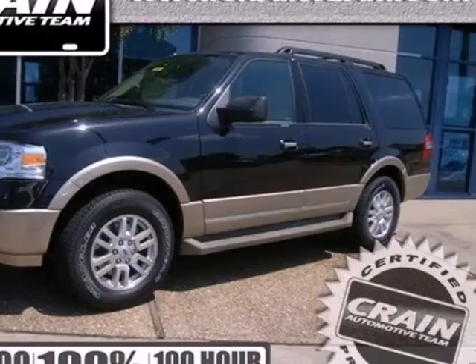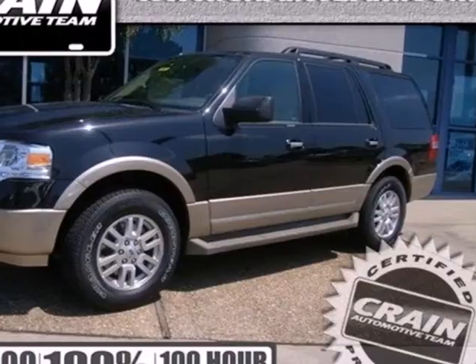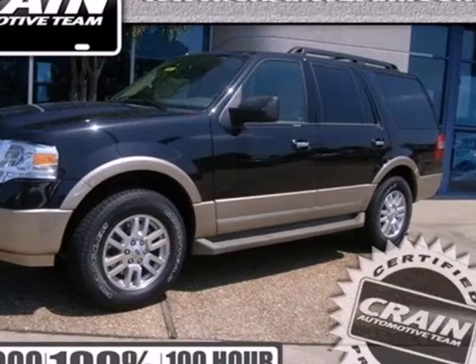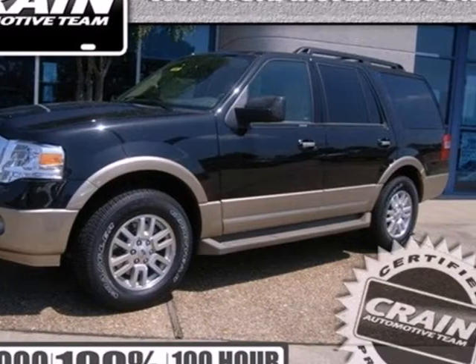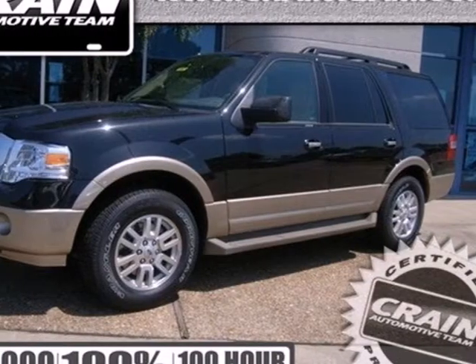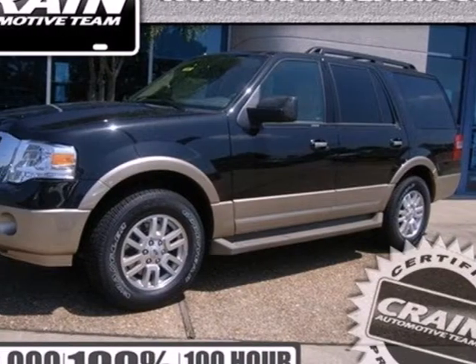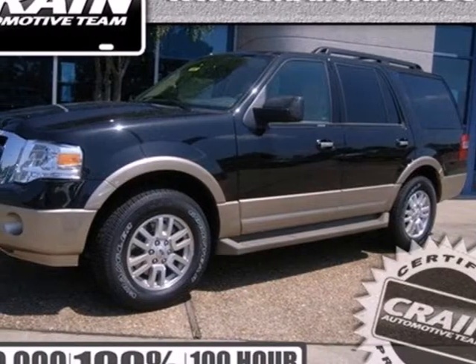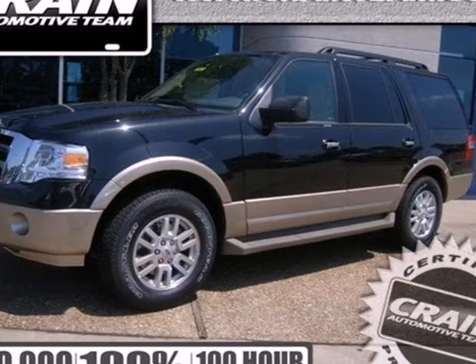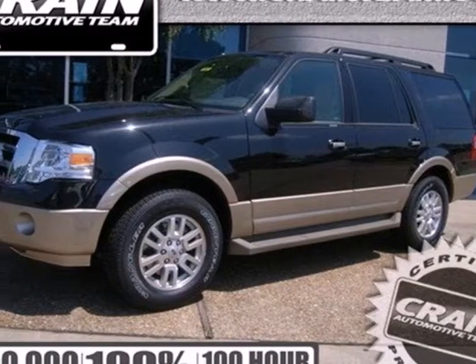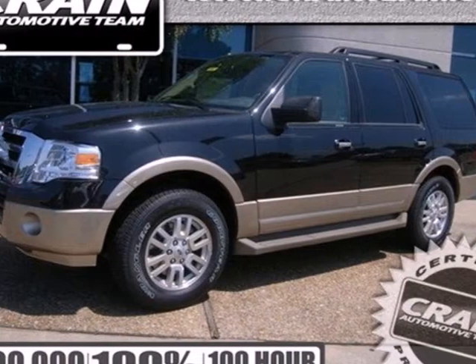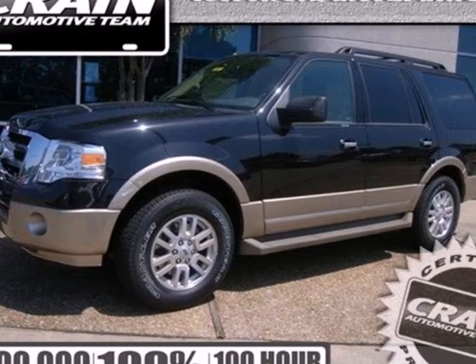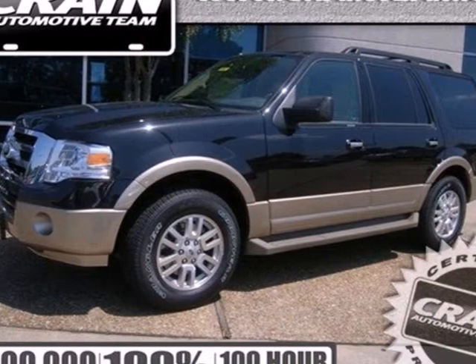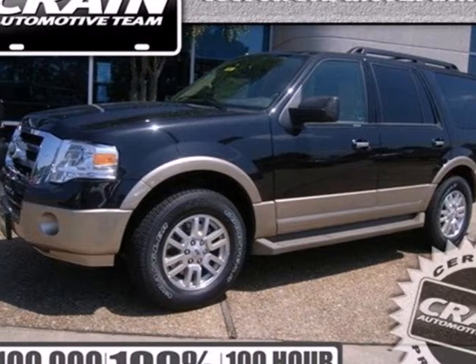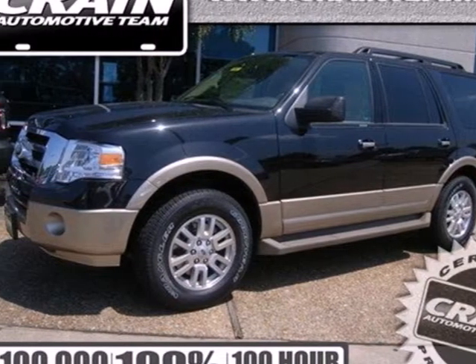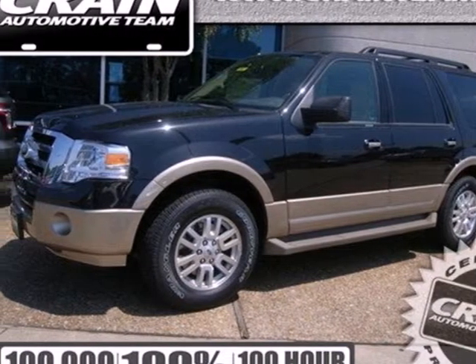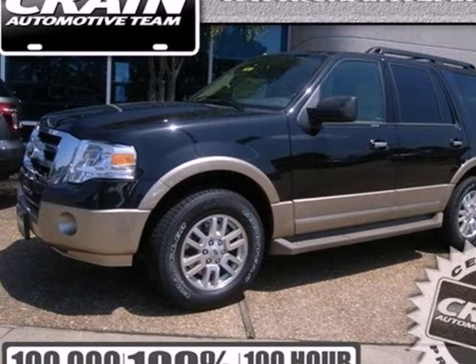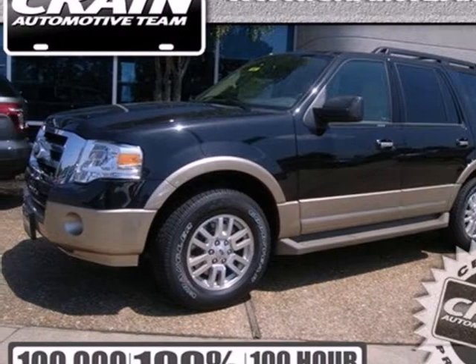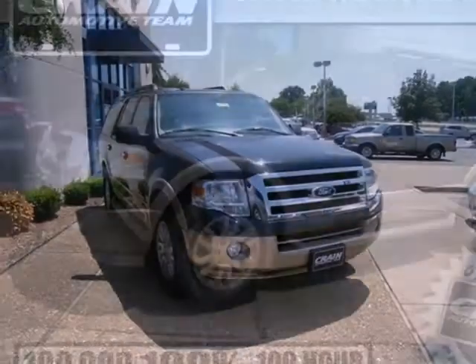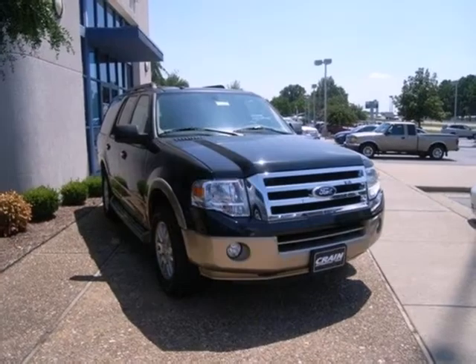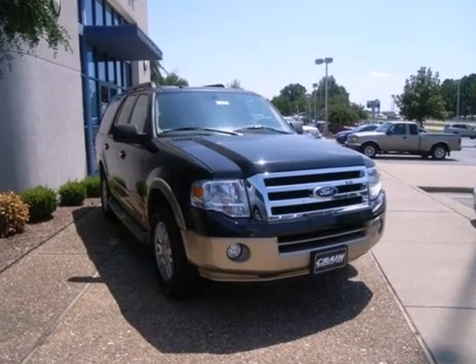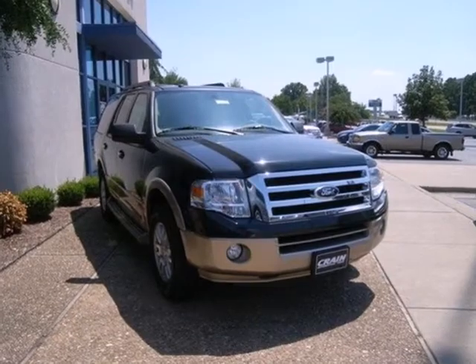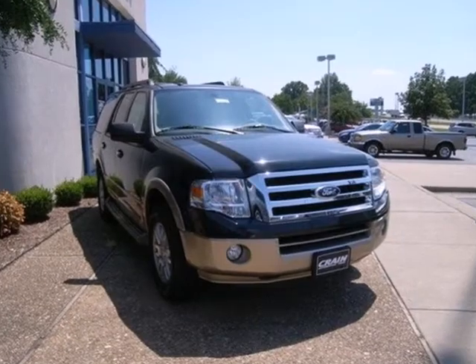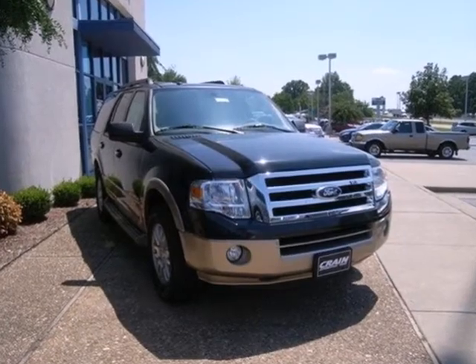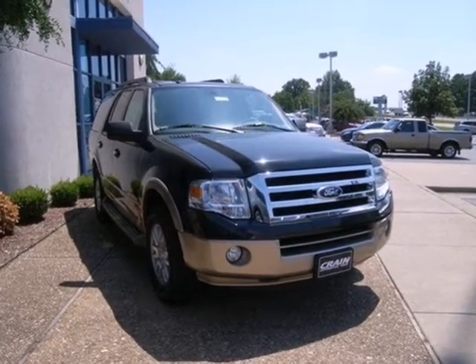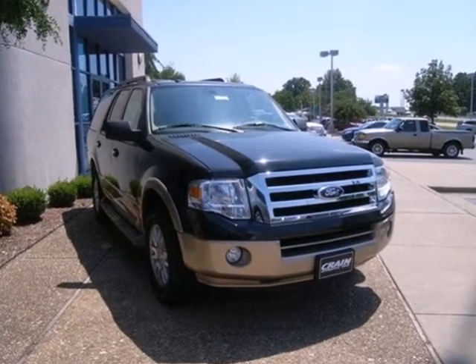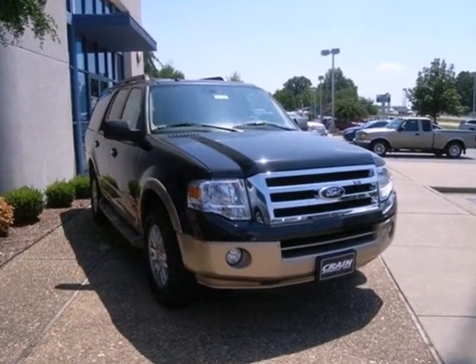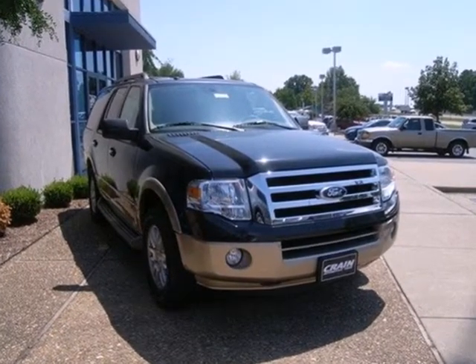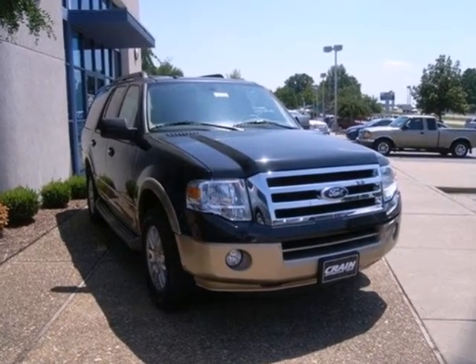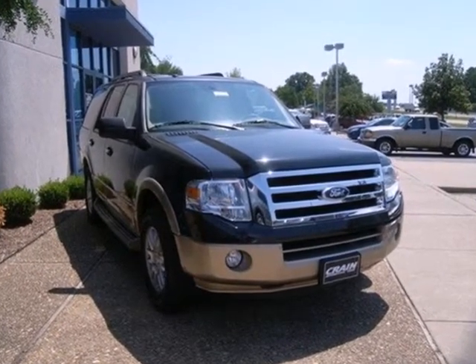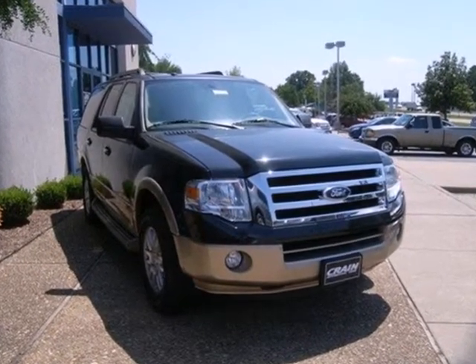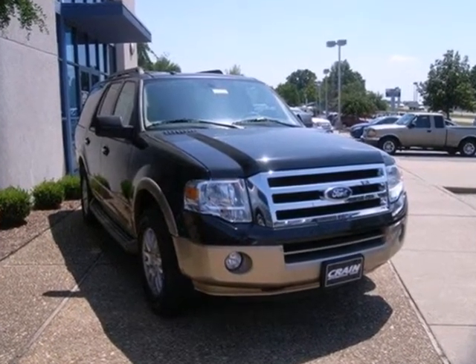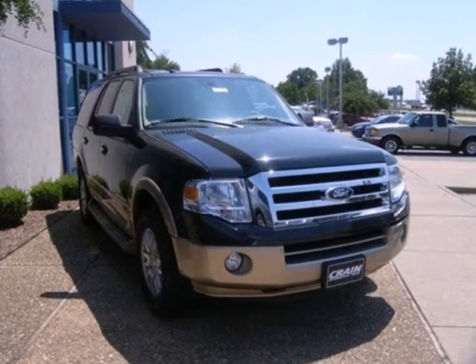It's a 2012 Ford Expedition. Rugged and refined, this SUV has all the safety and convenience you'd expect.